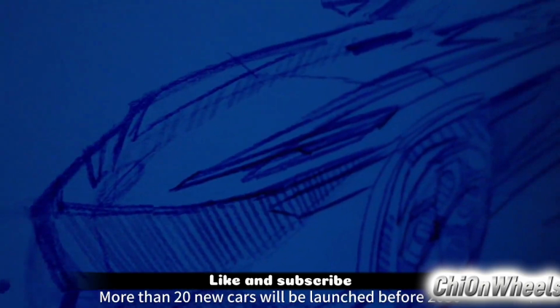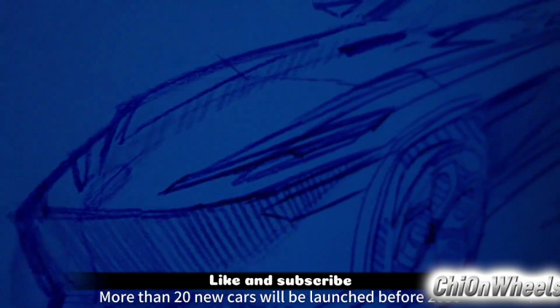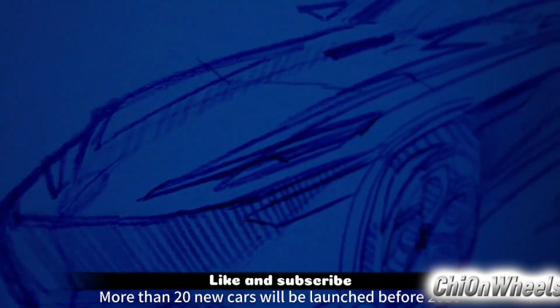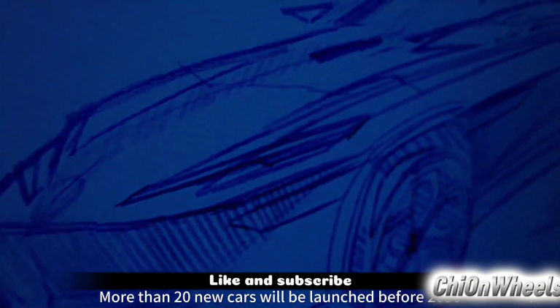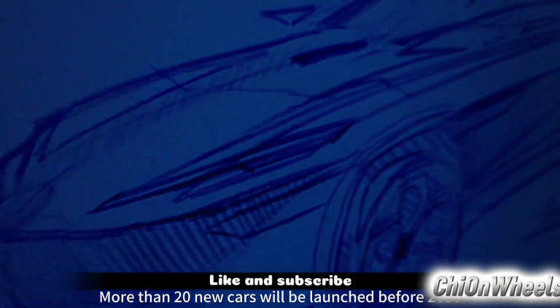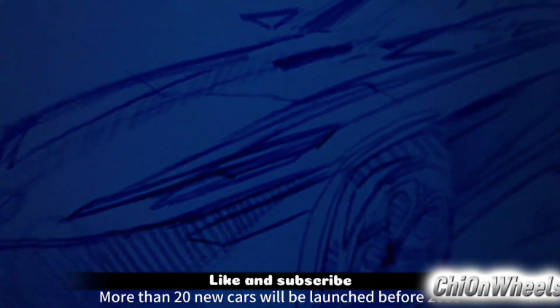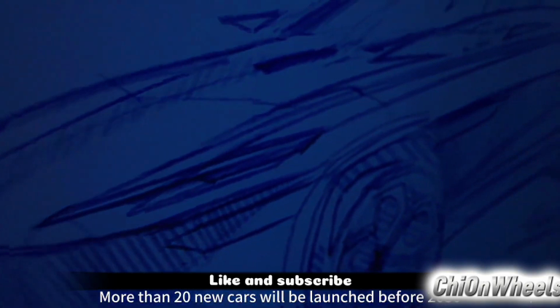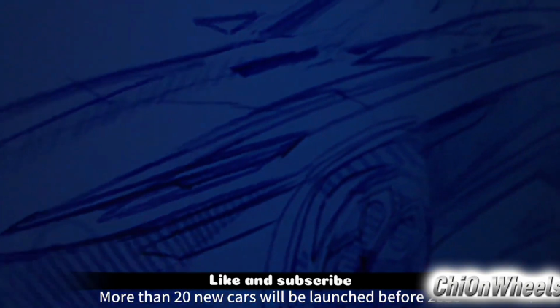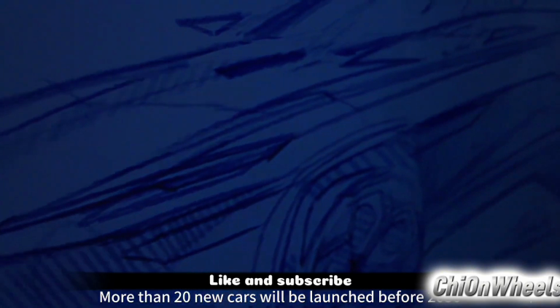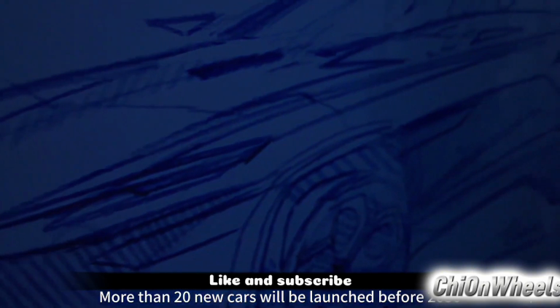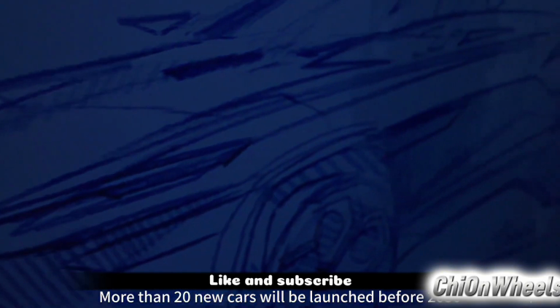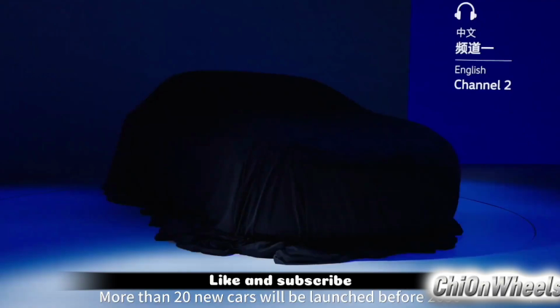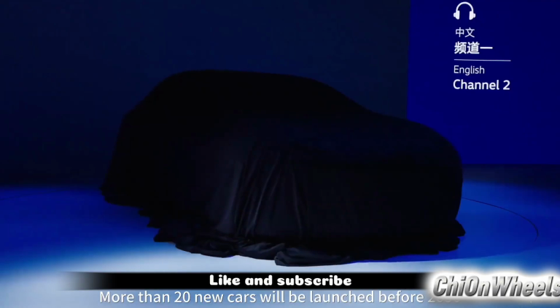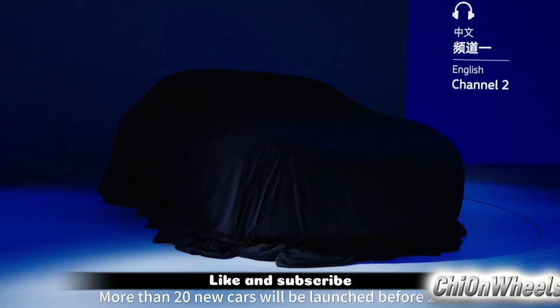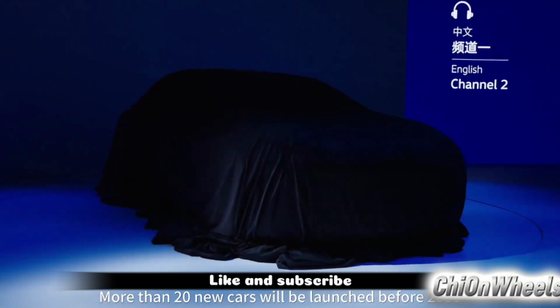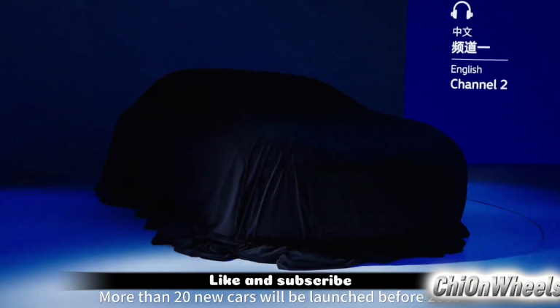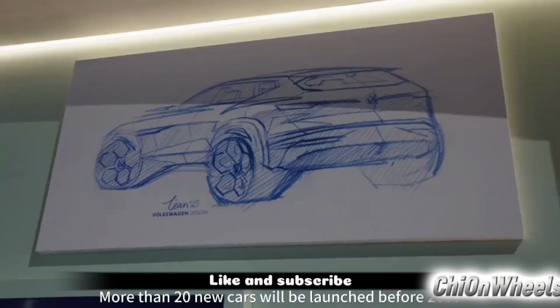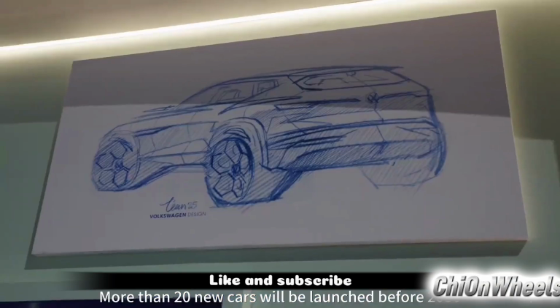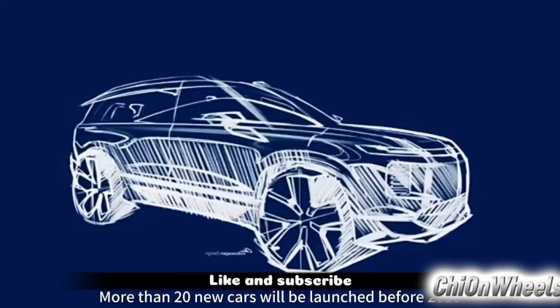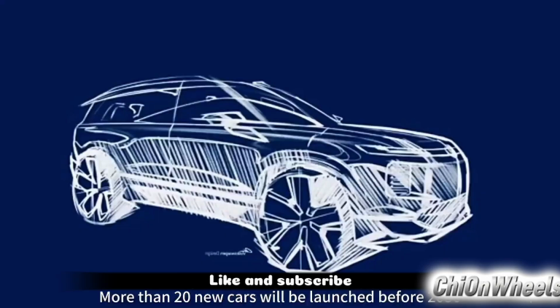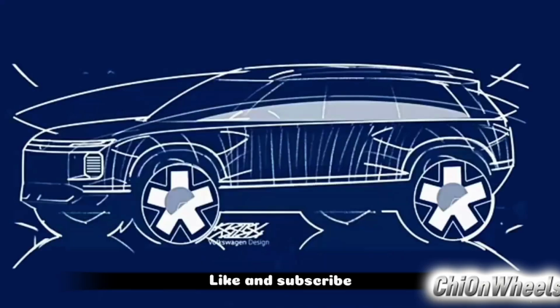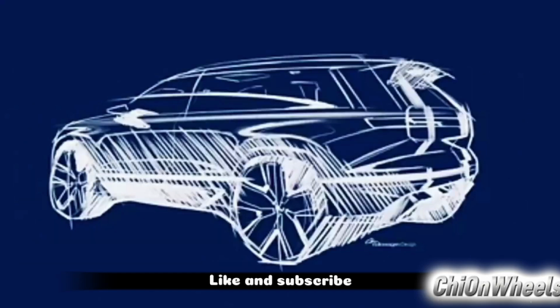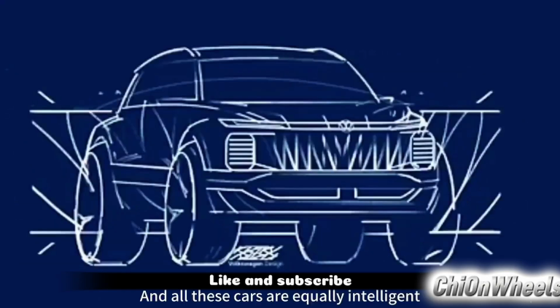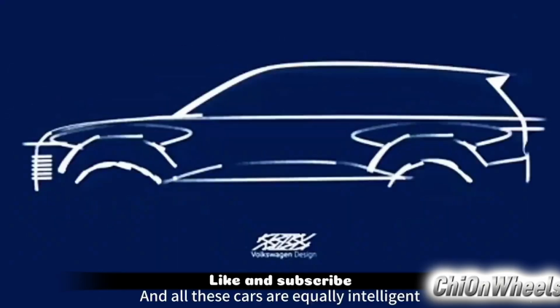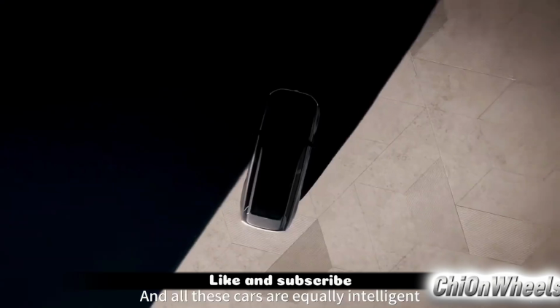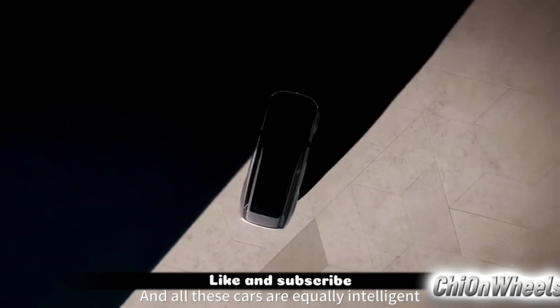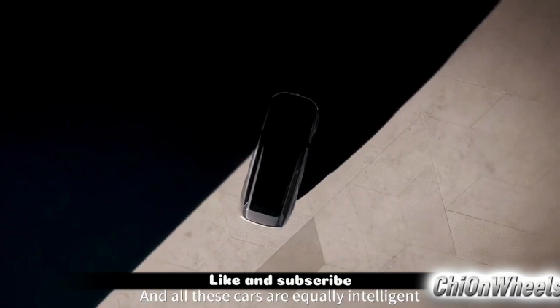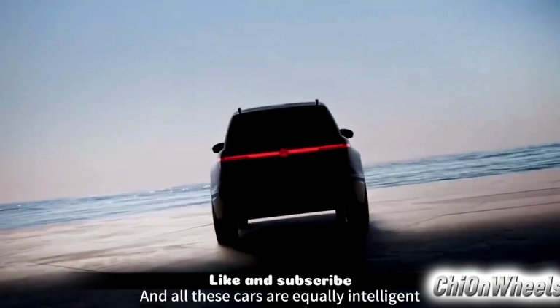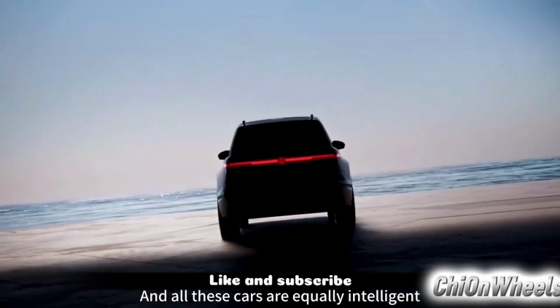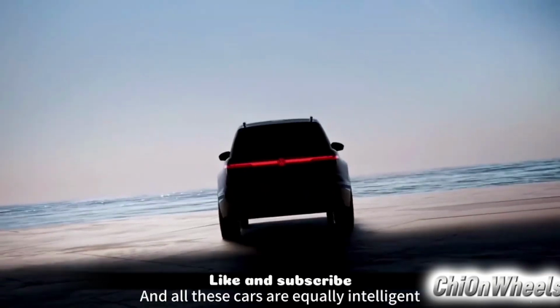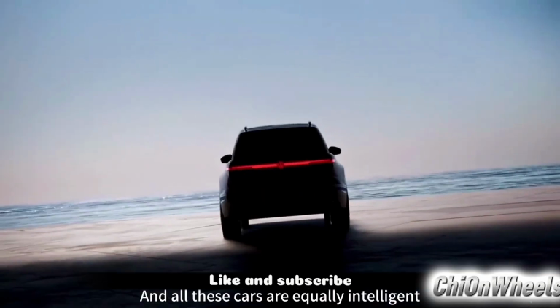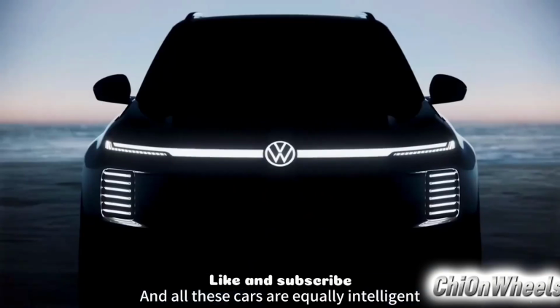Before 2030, more than 20 new models will be launched, with both fuel and electric options available.